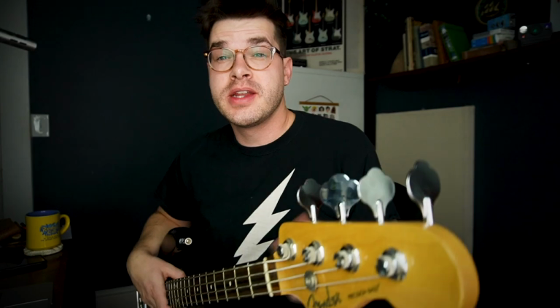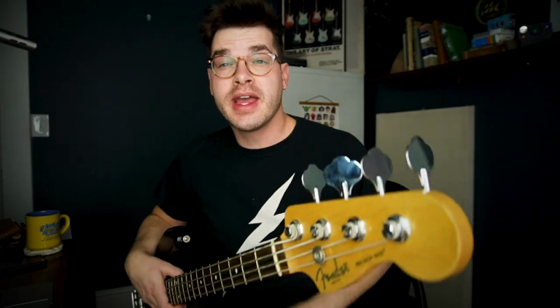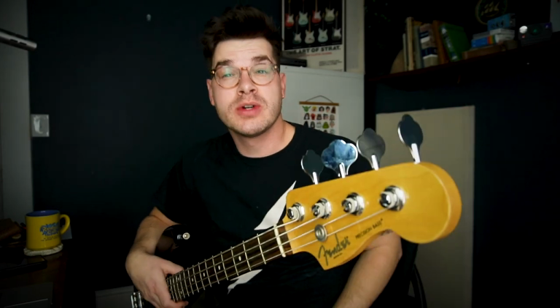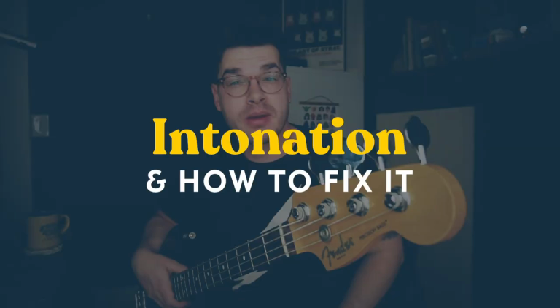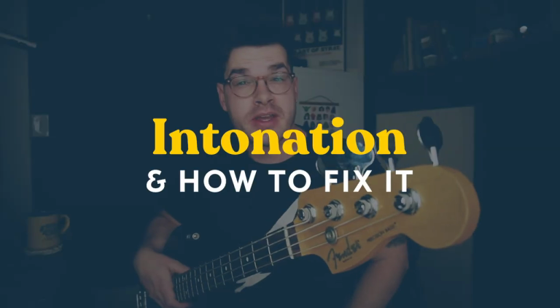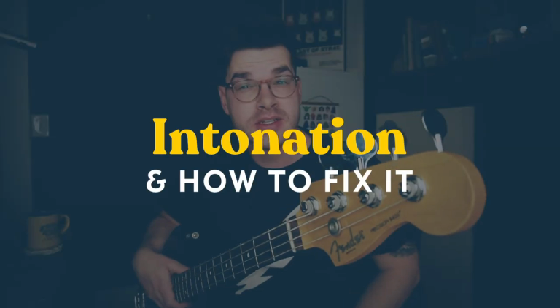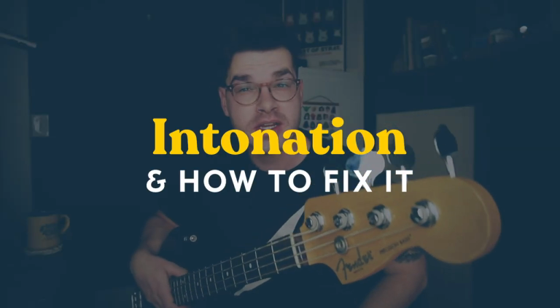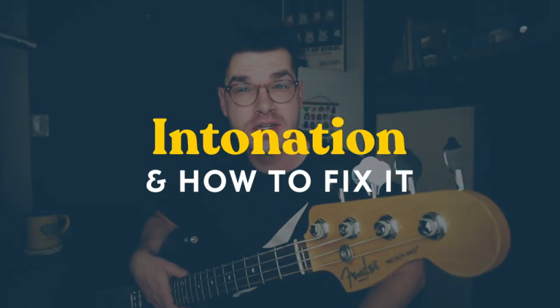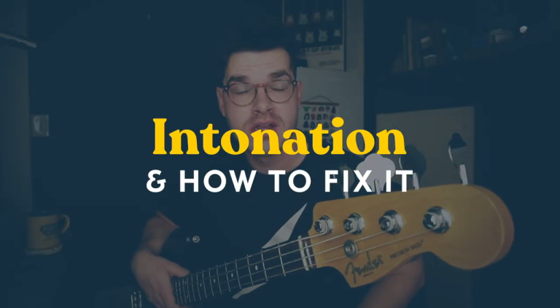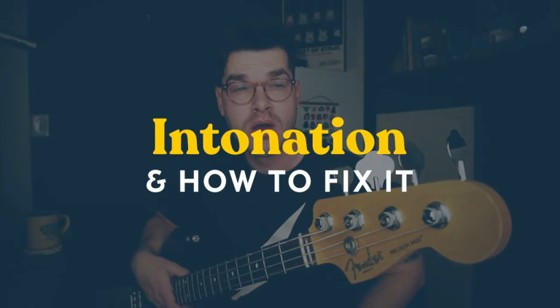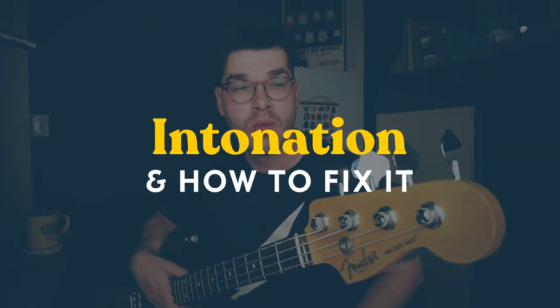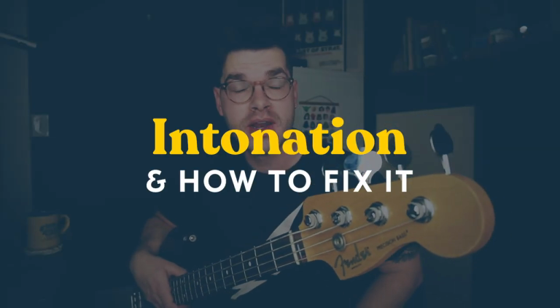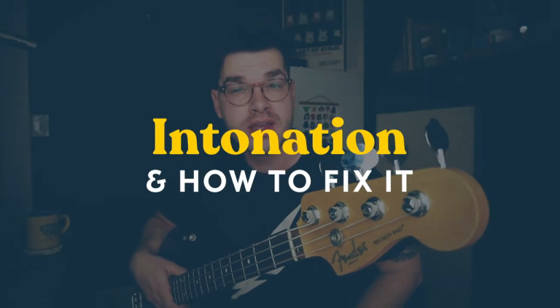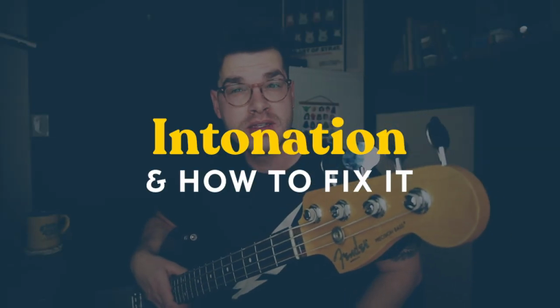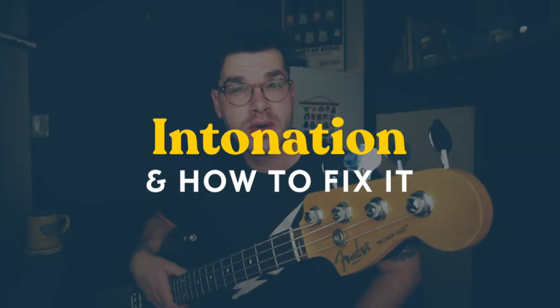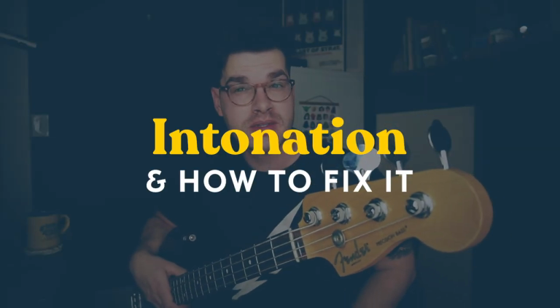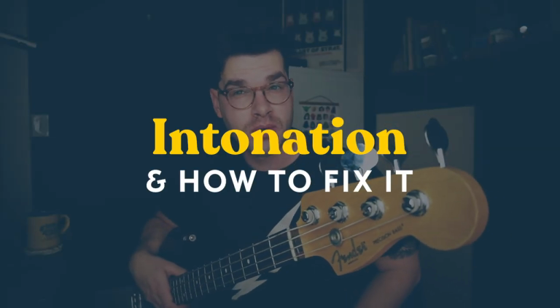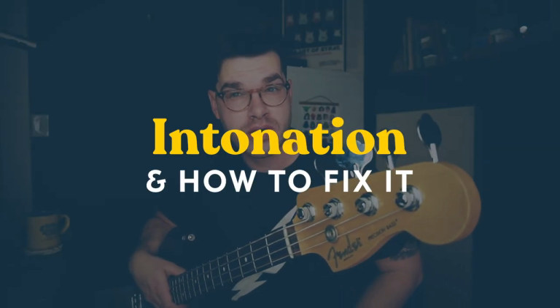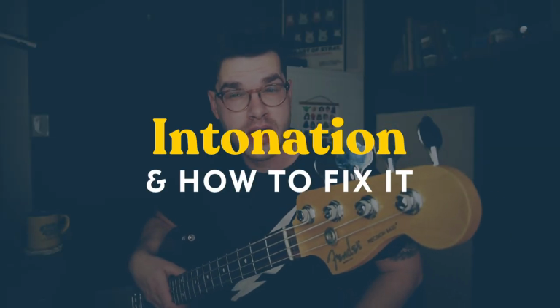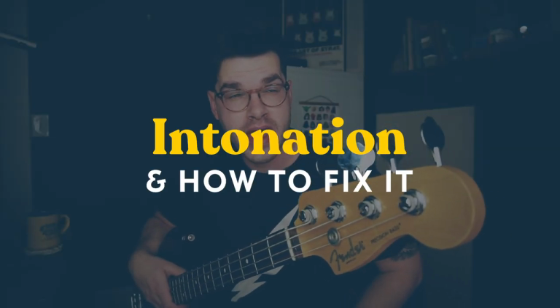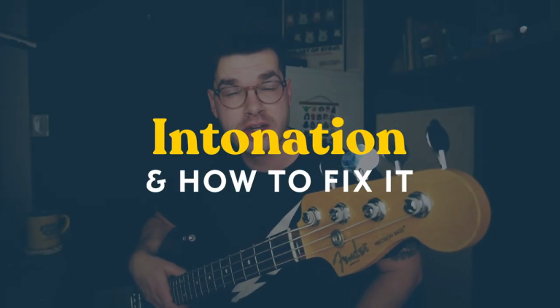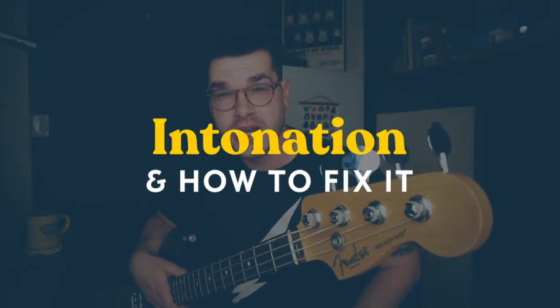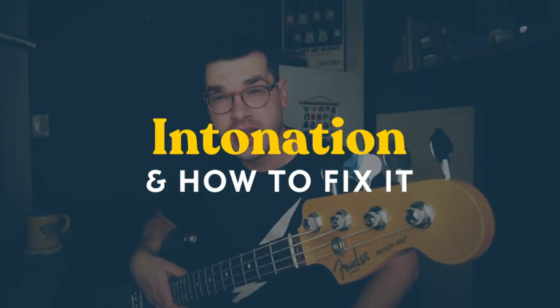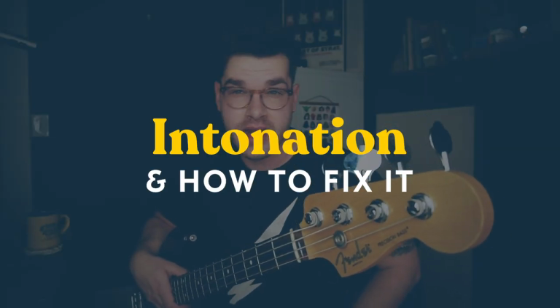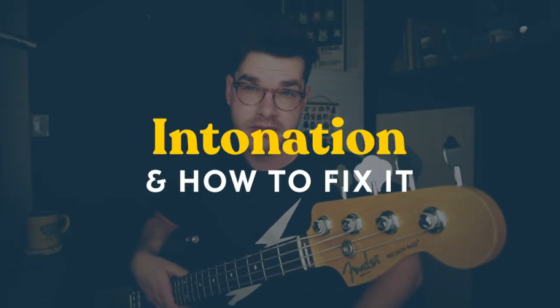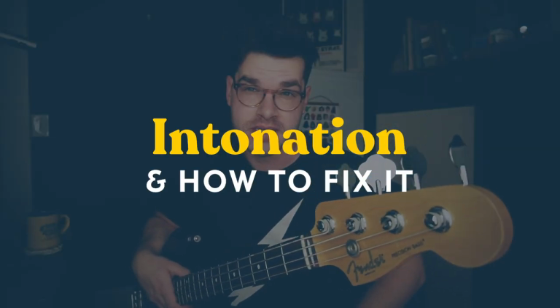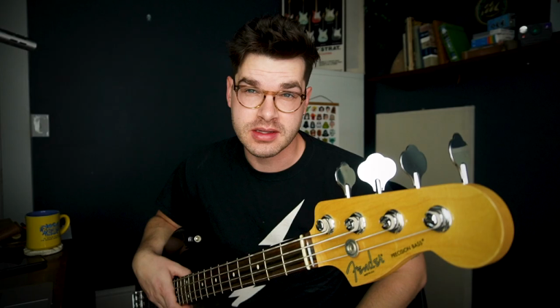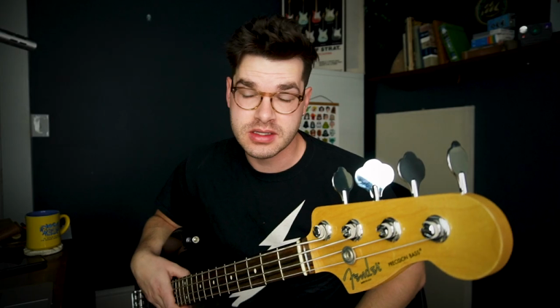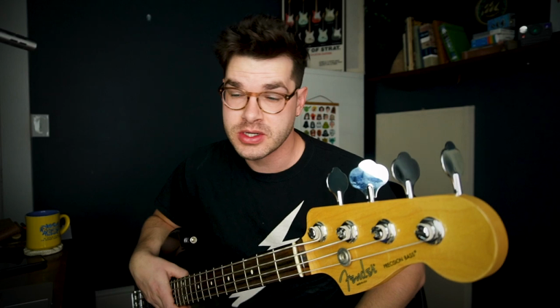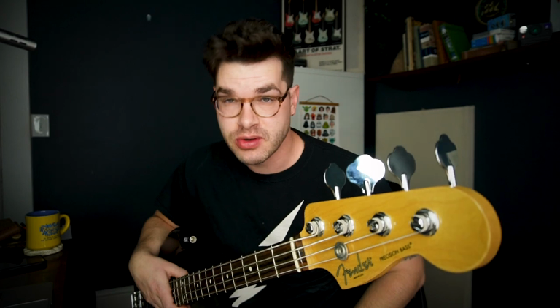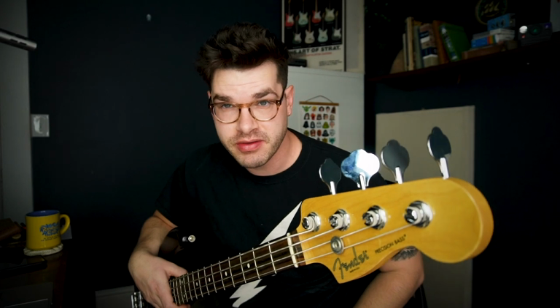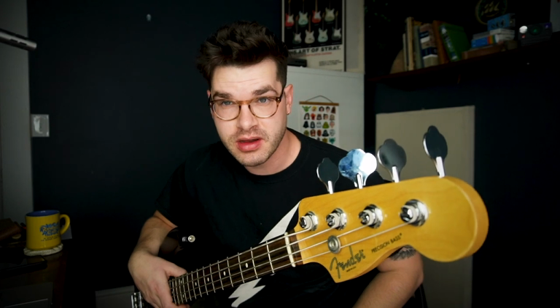Today I want to talk about intonation: what it is, why it's important, how to check it, and how to fix it. This is going to be a short video.